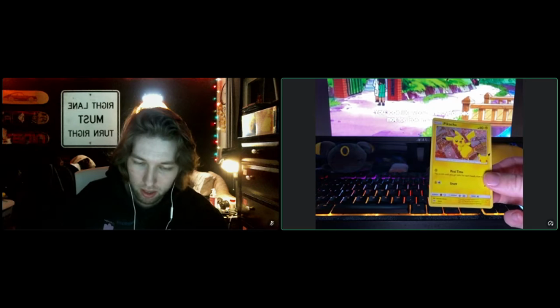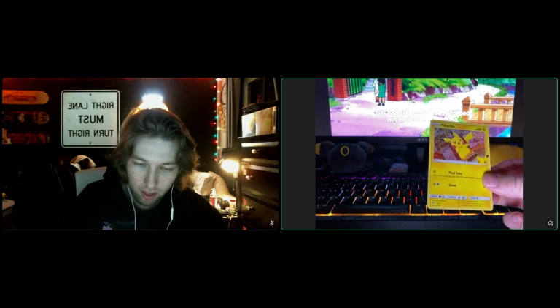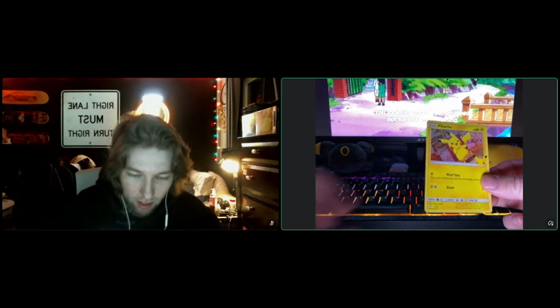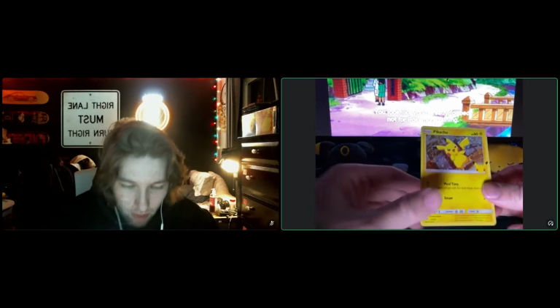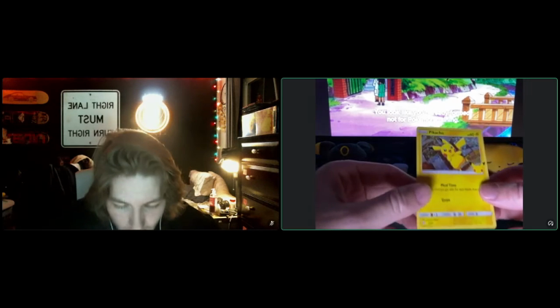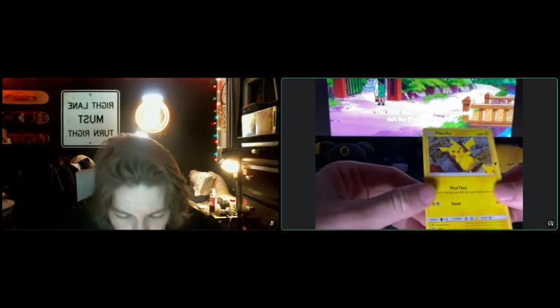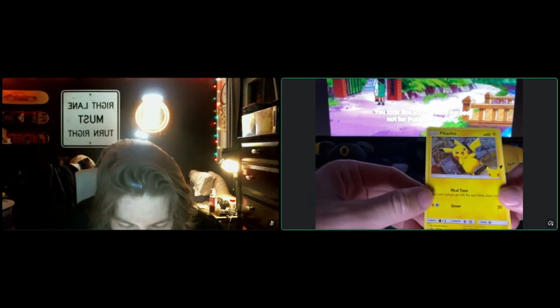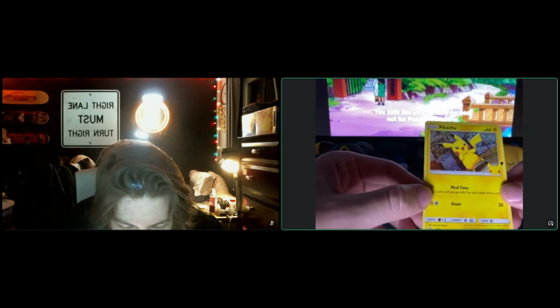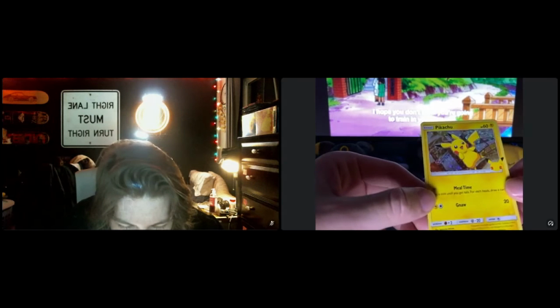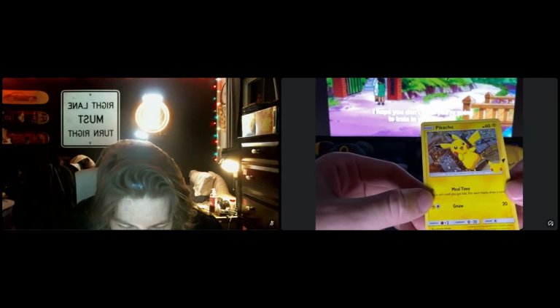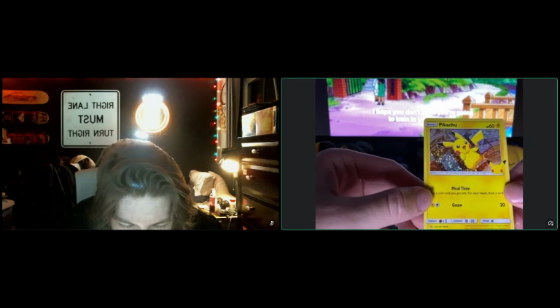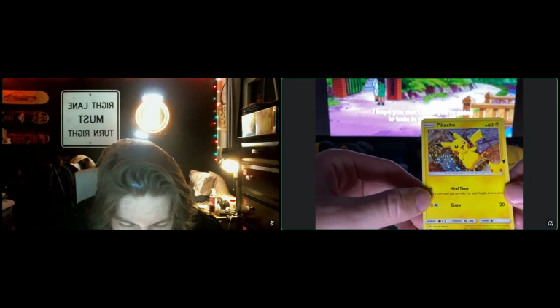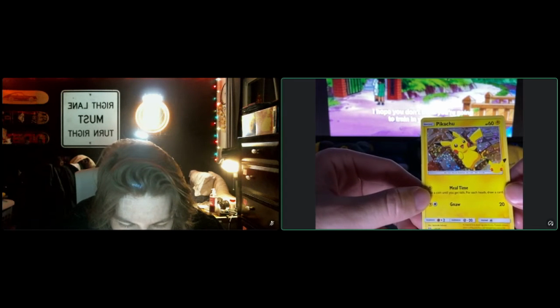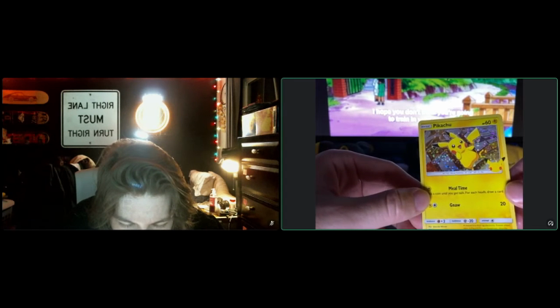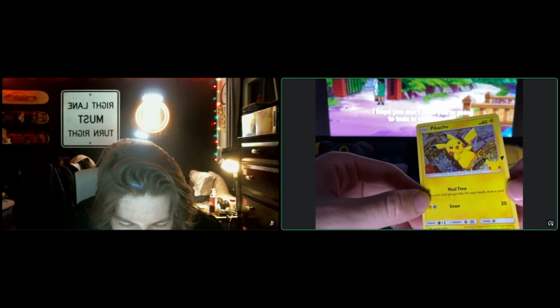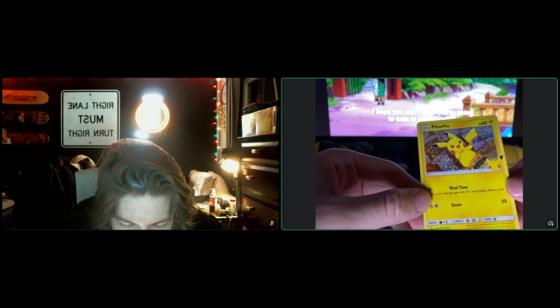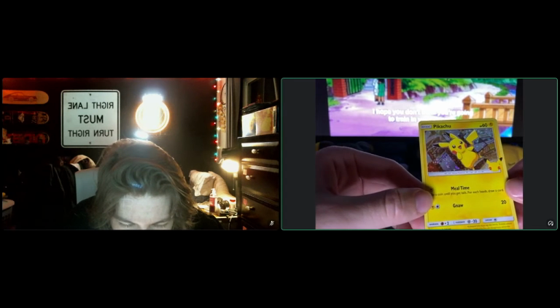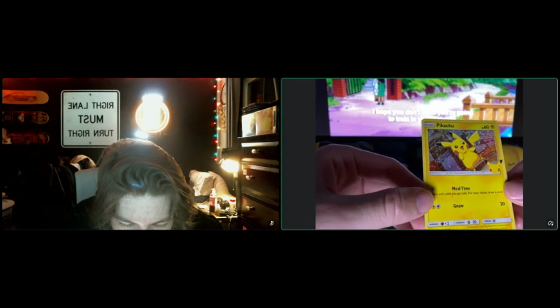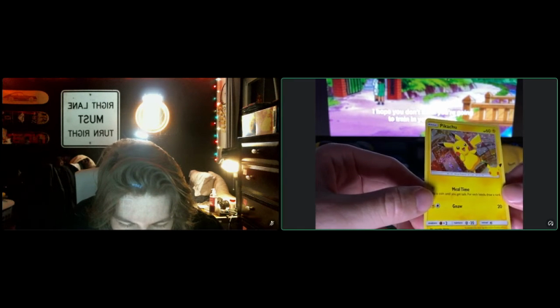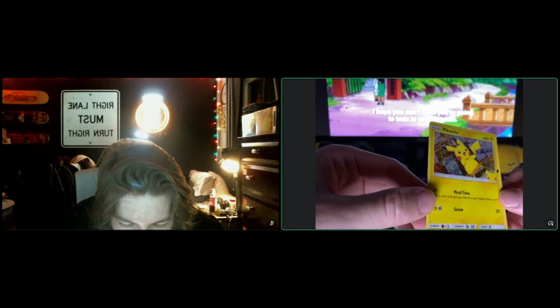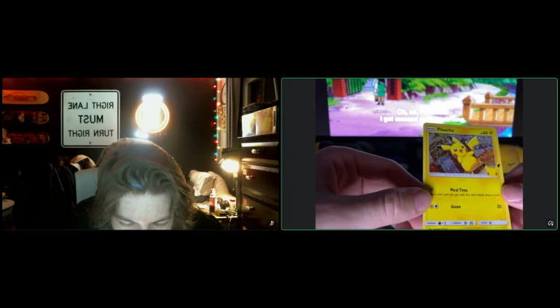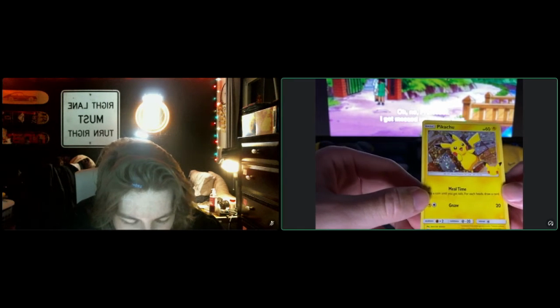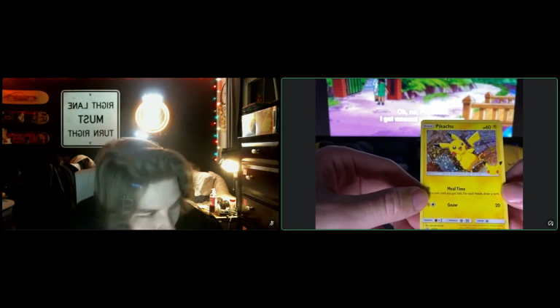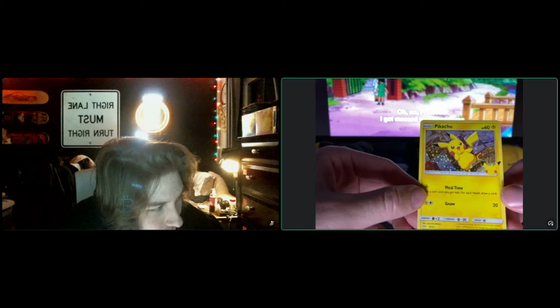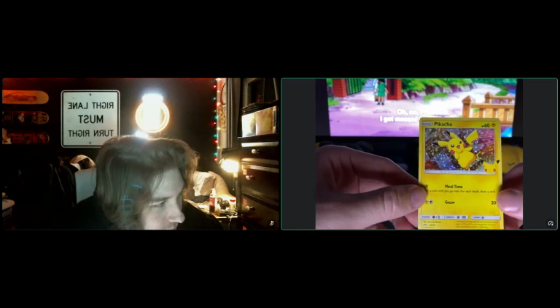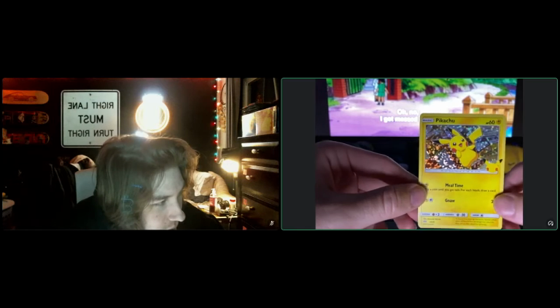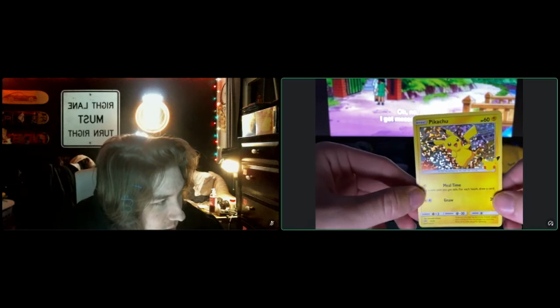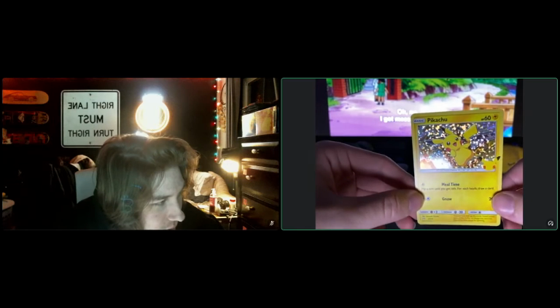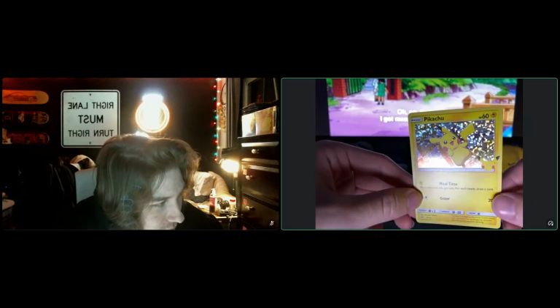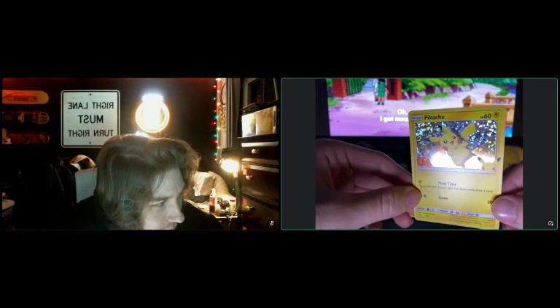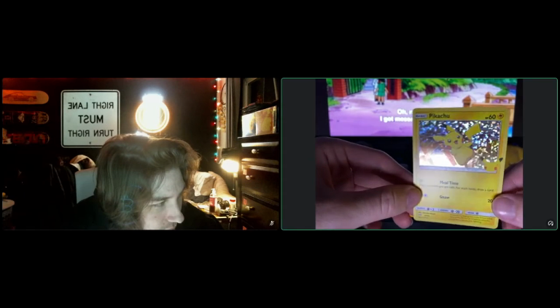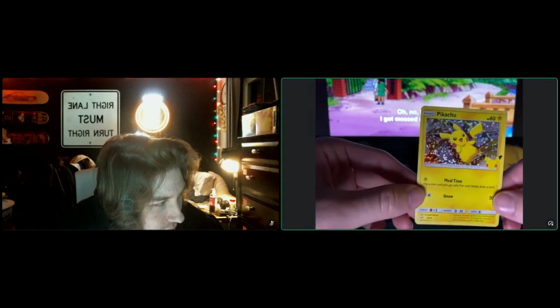Especially getting the Pikachu. And I believe only McDonald's cards have ever gotten this holo.